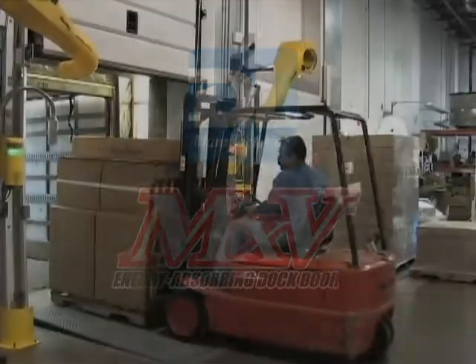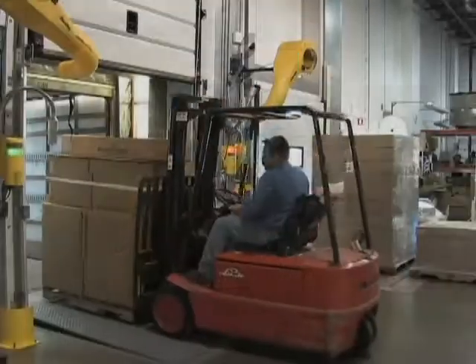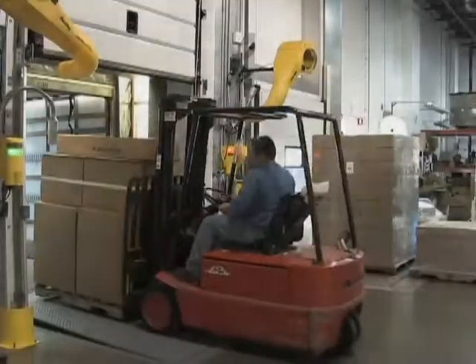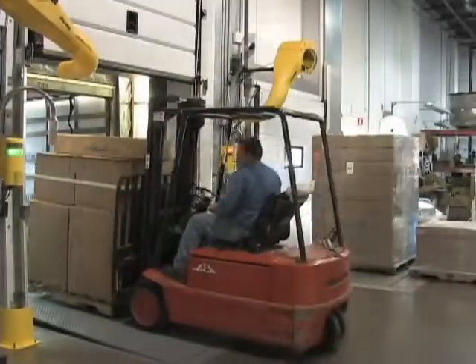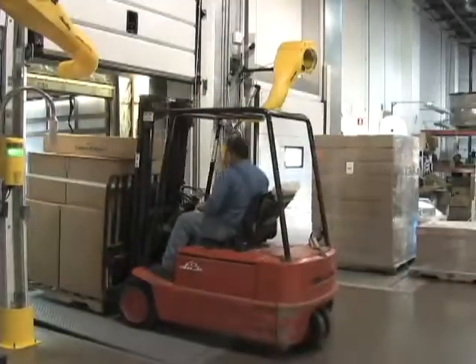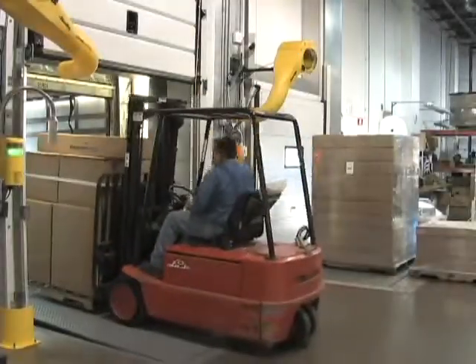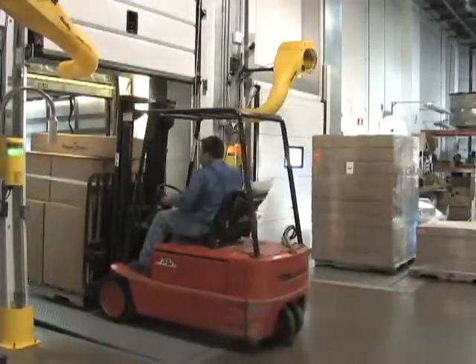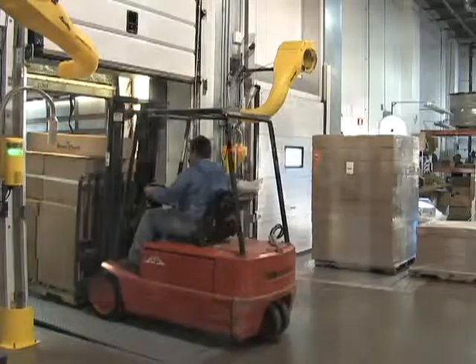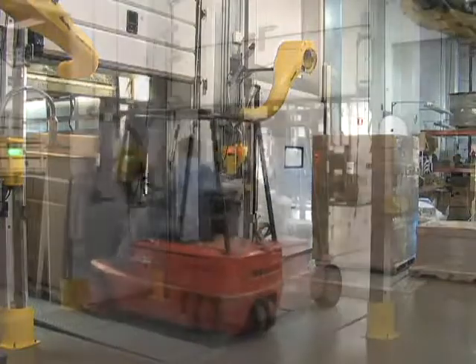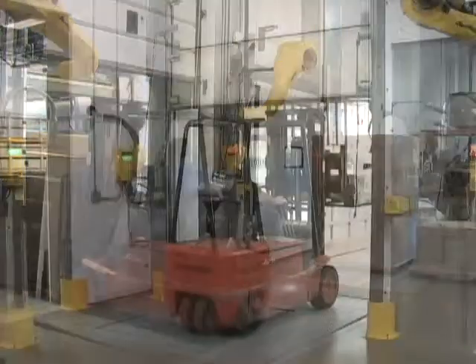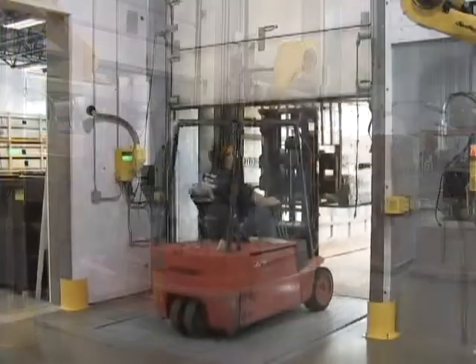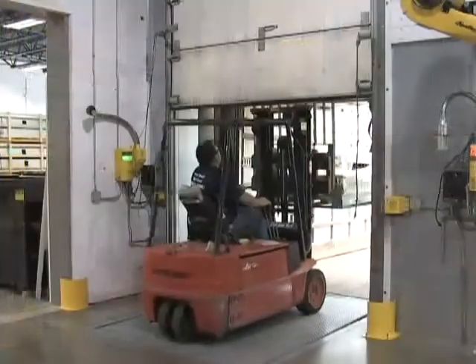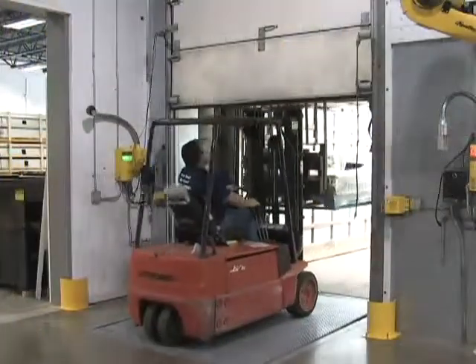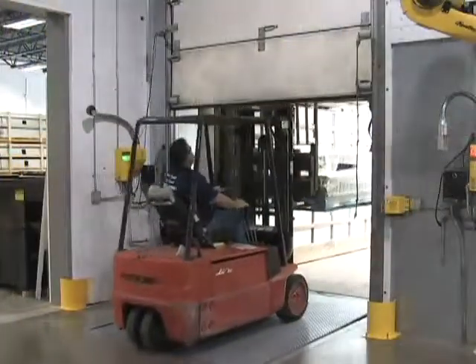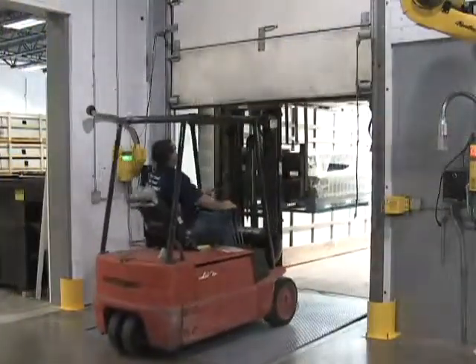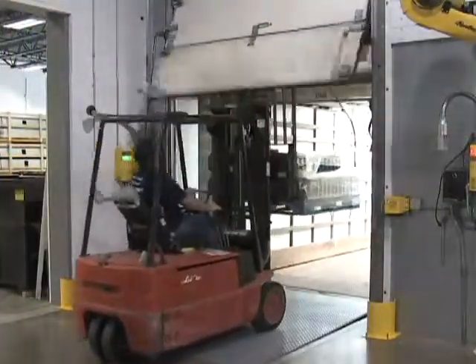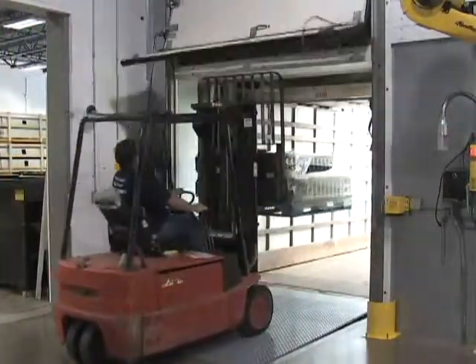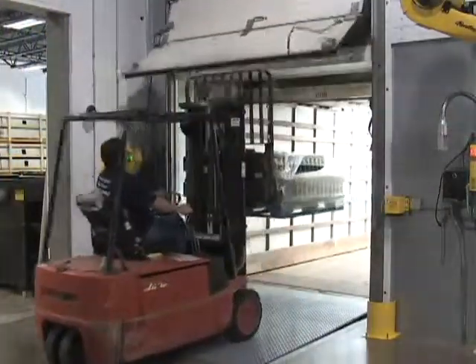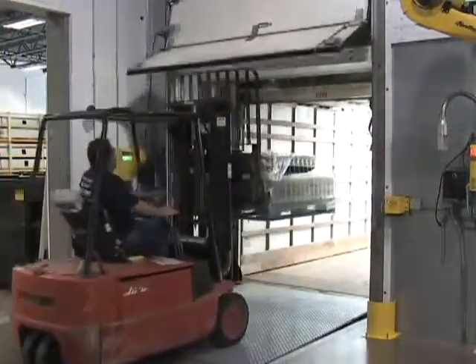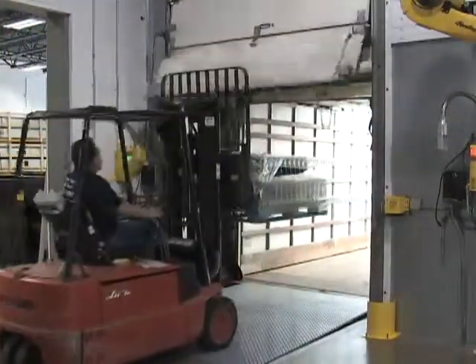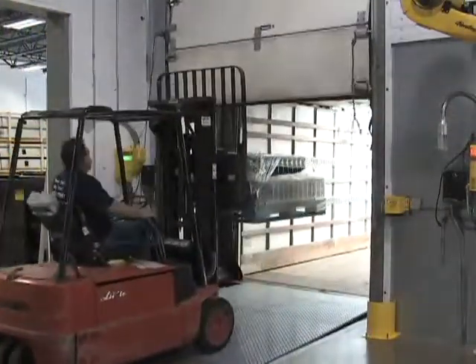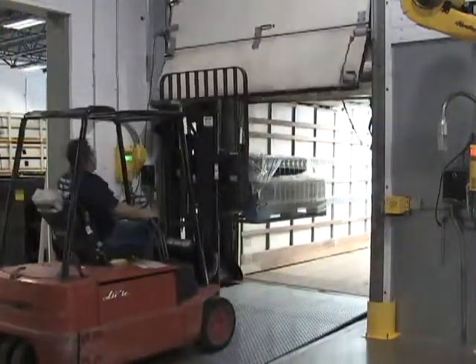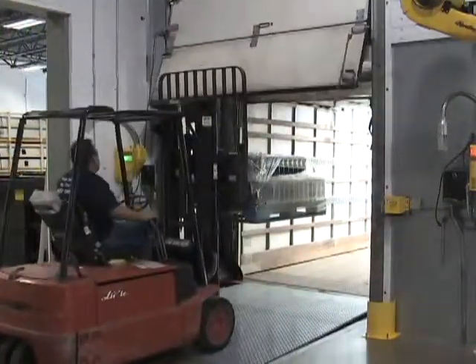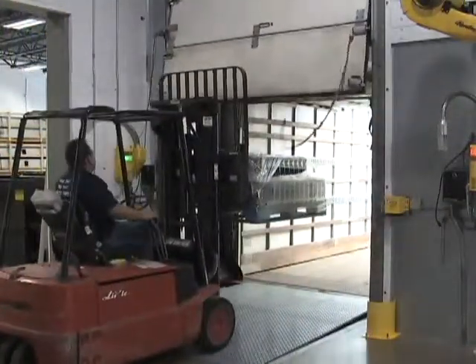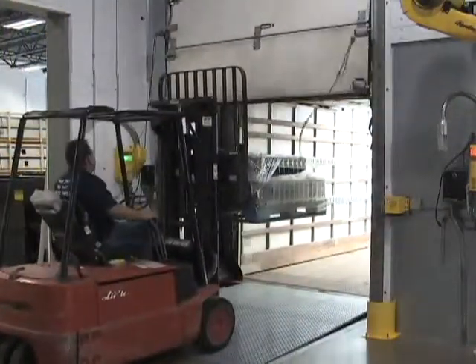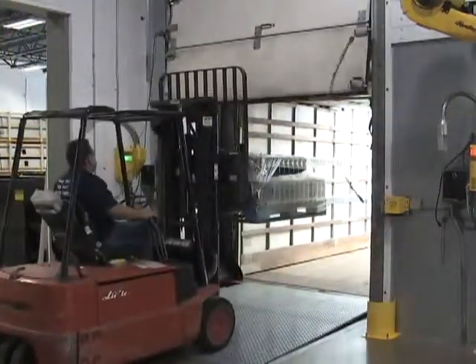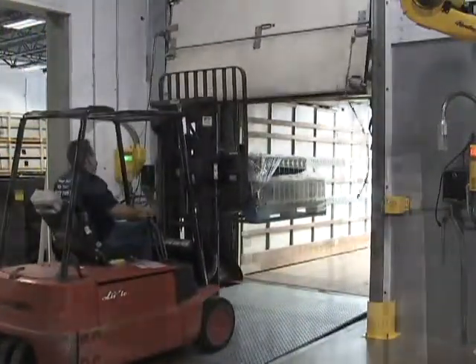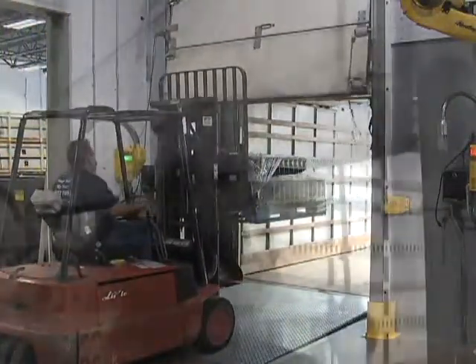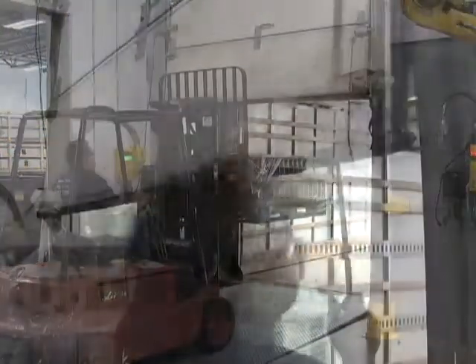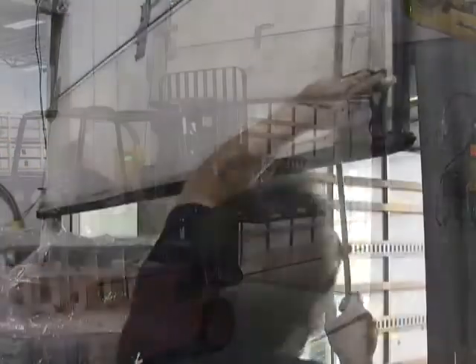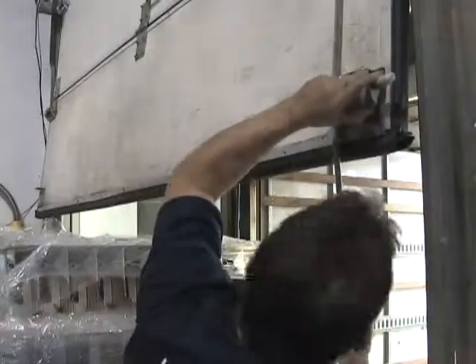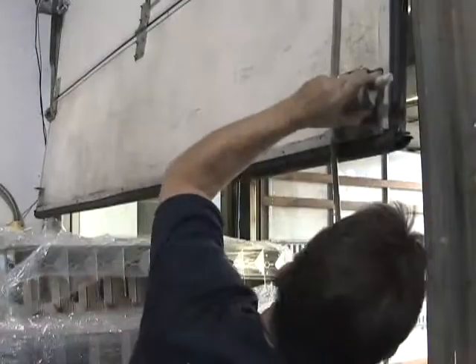Loading docks are handling more traffic than ever, leading to increased door damage, a loss in production, and higher maintenance costs.